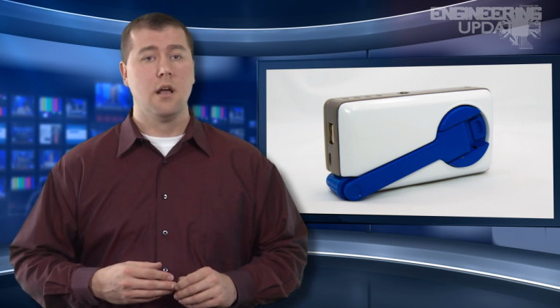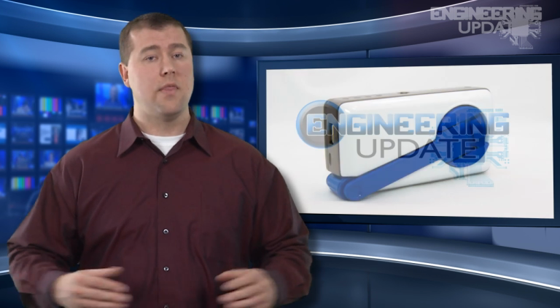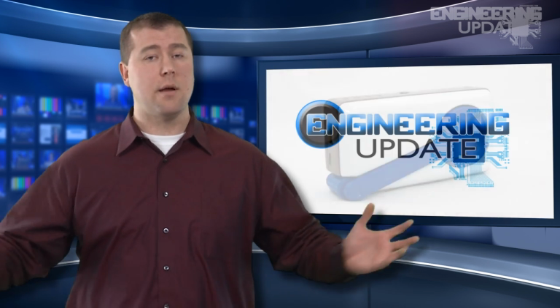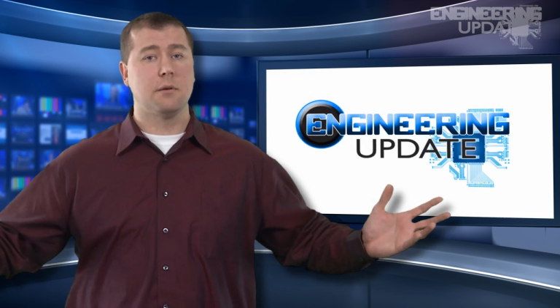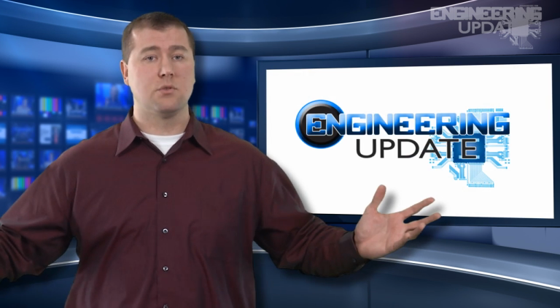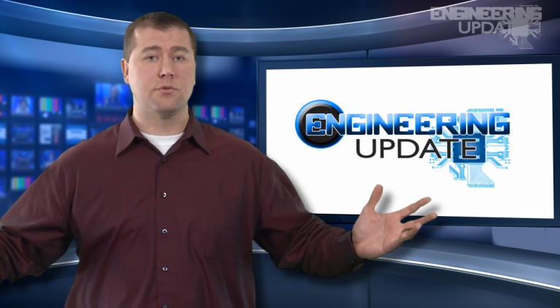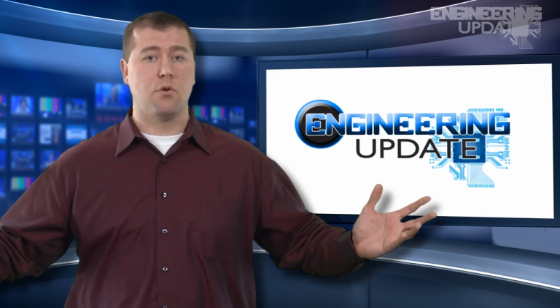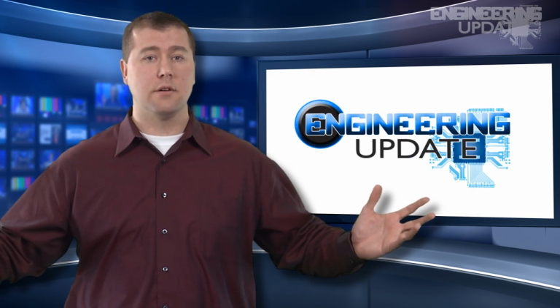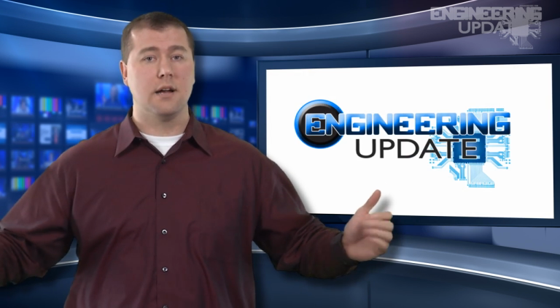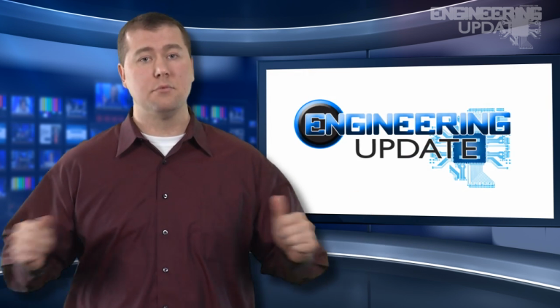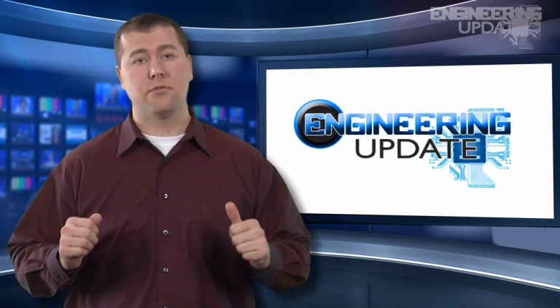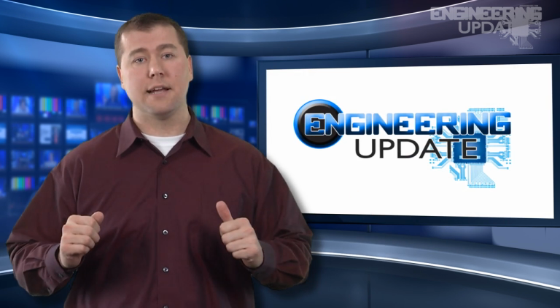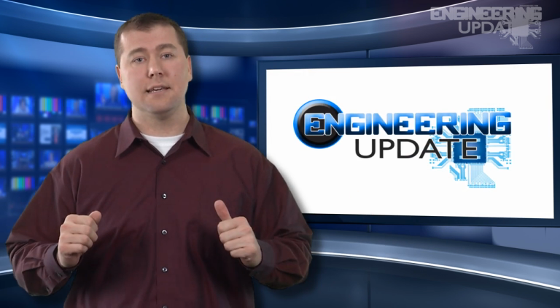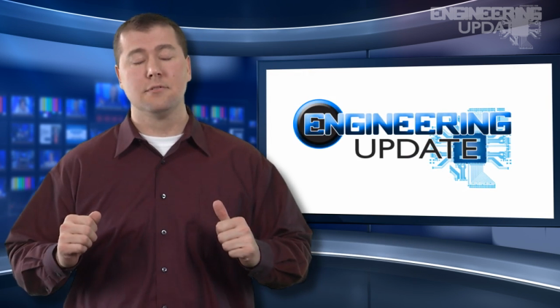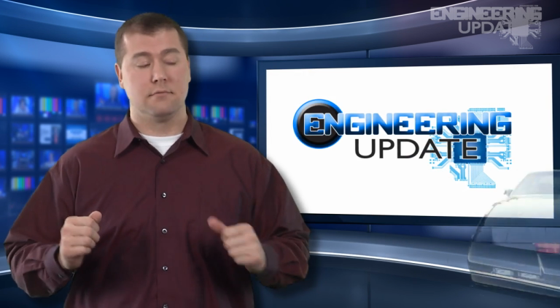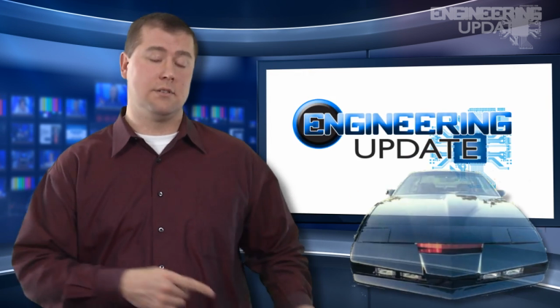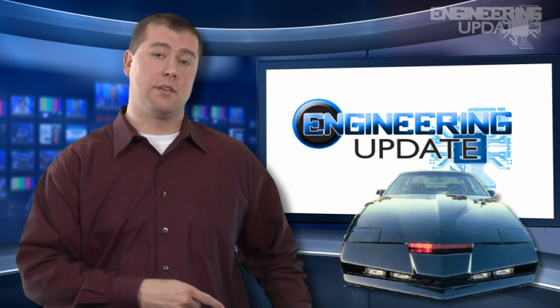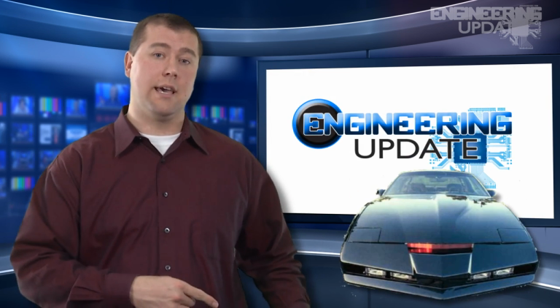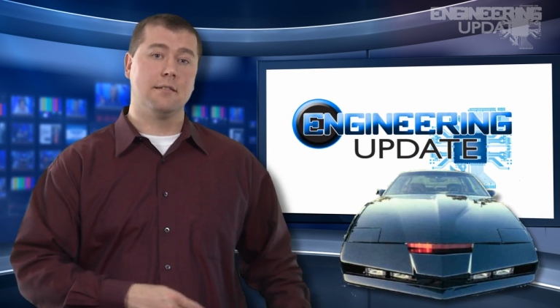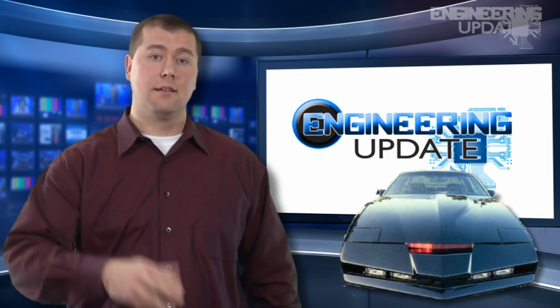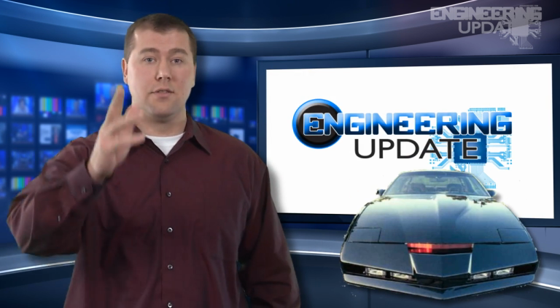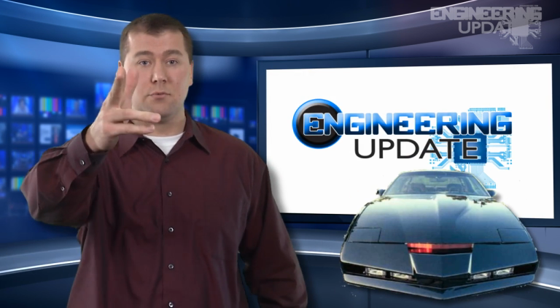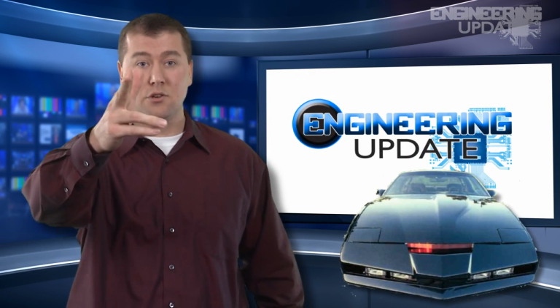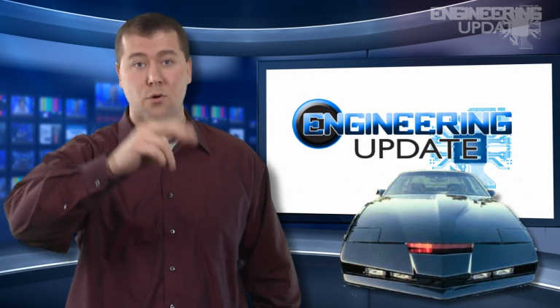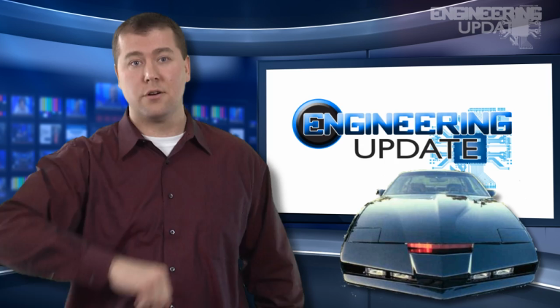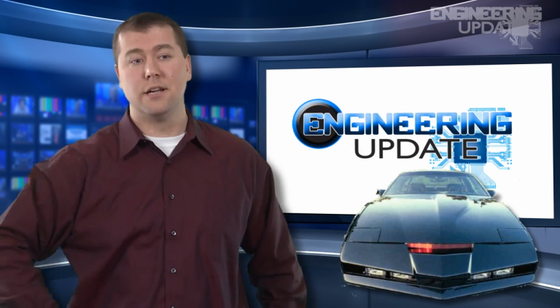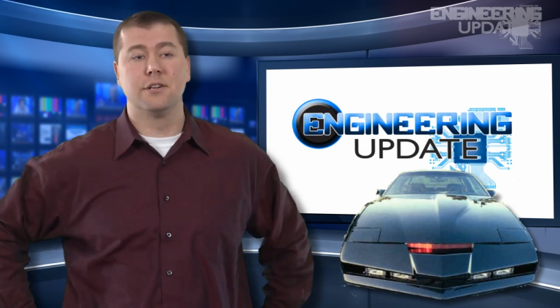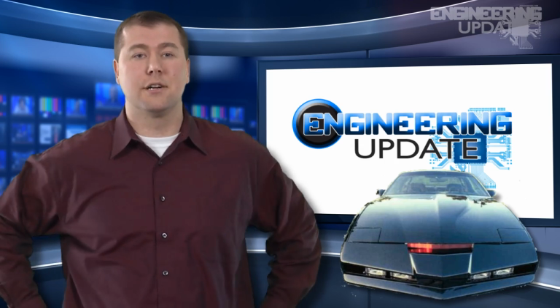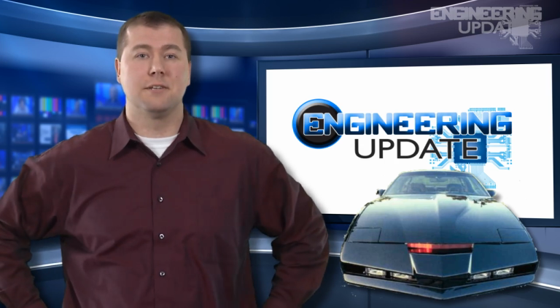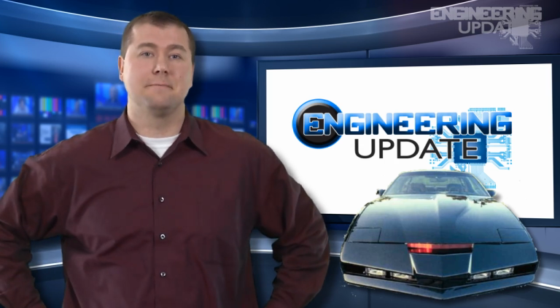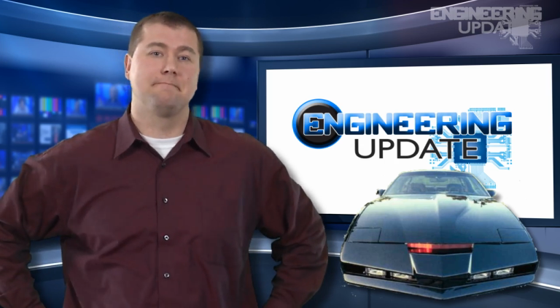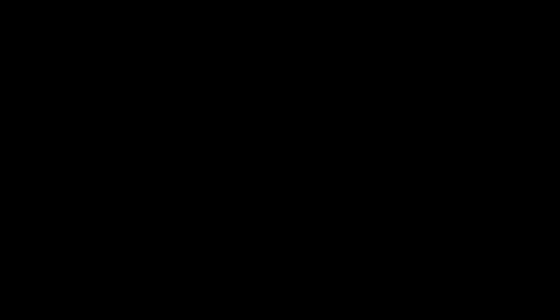That wraps up this week's report. This has been your Engineering Update.